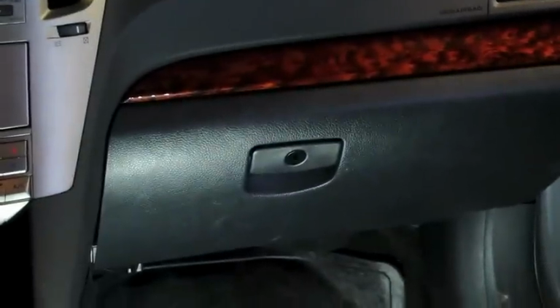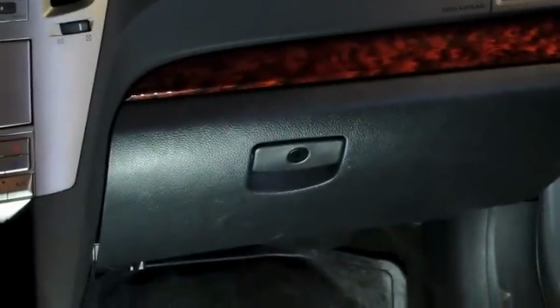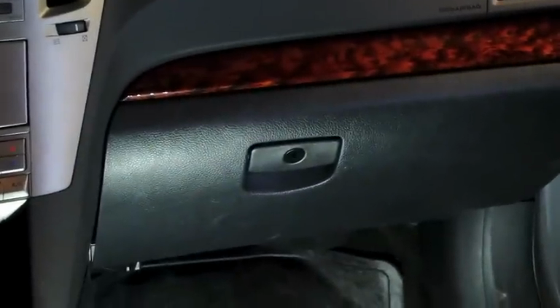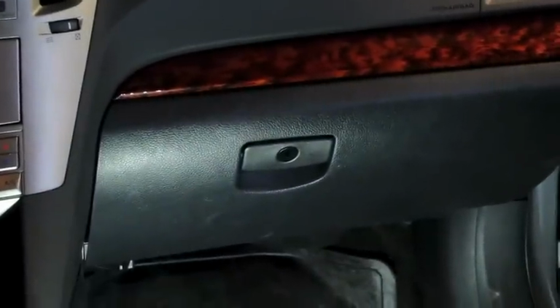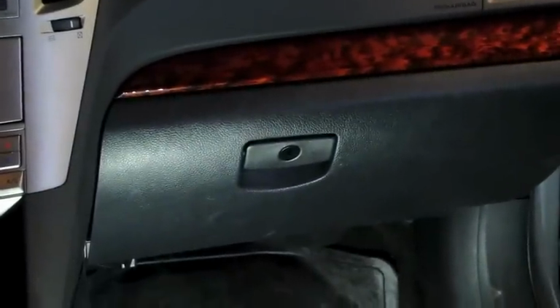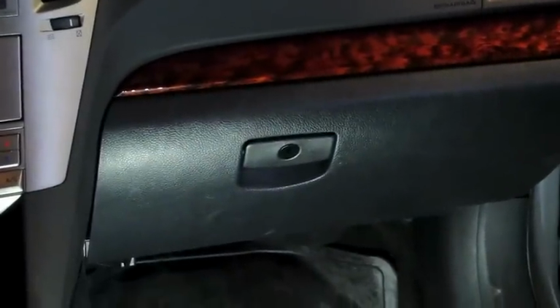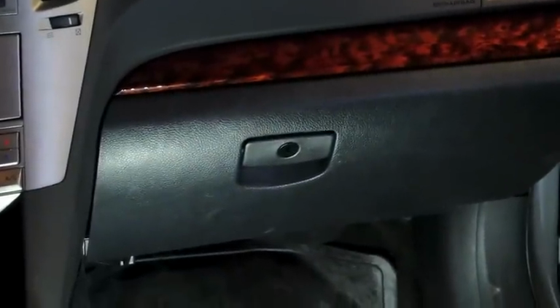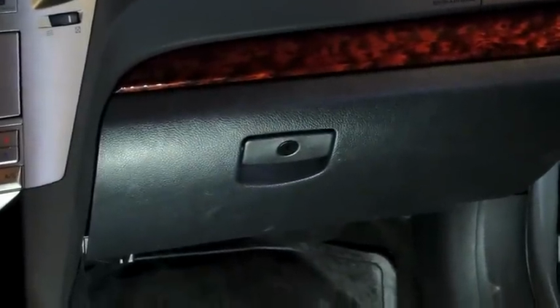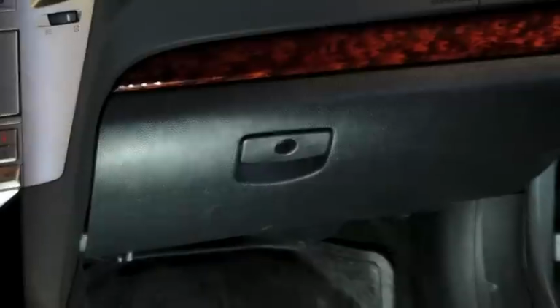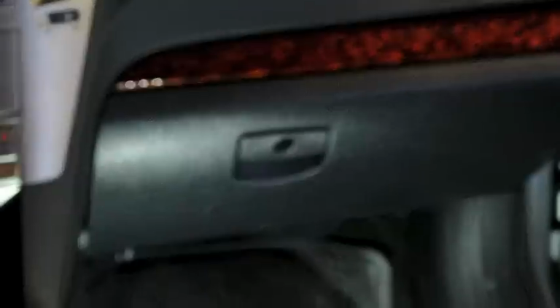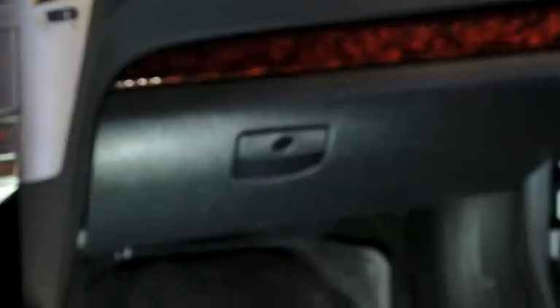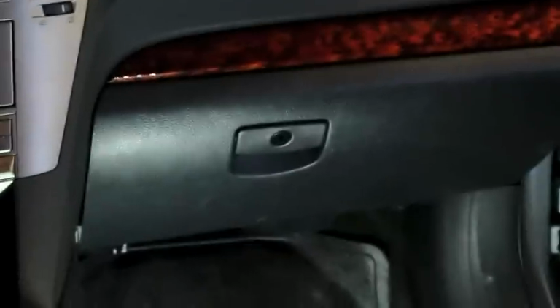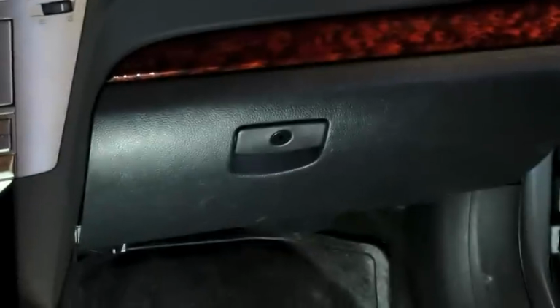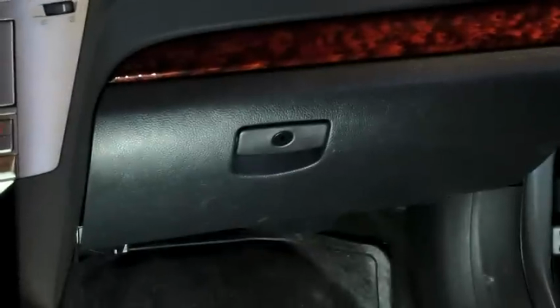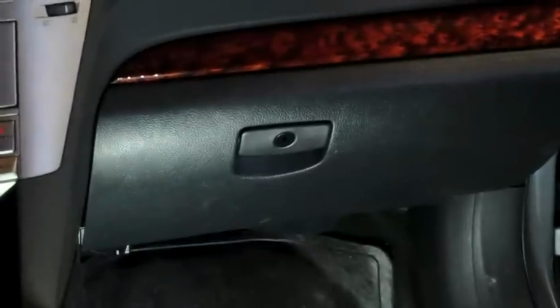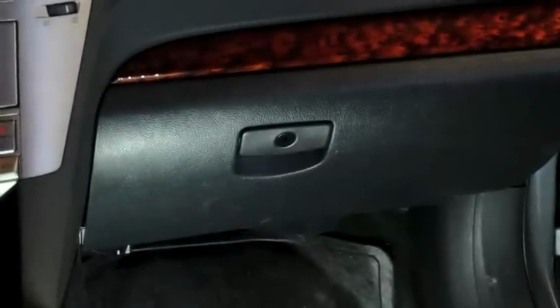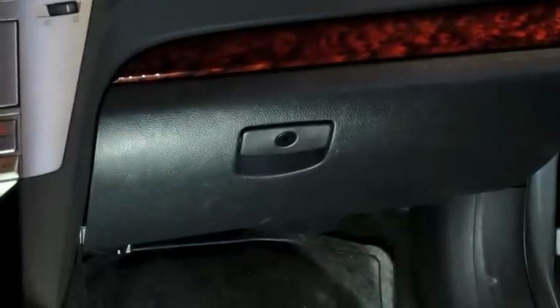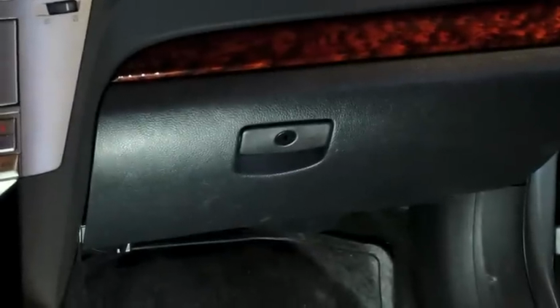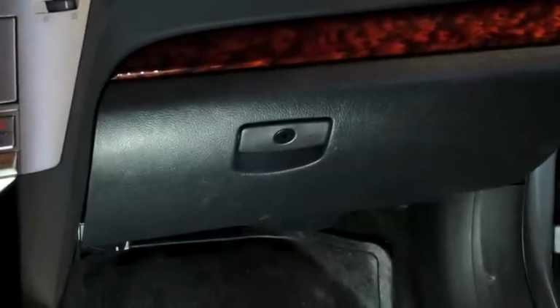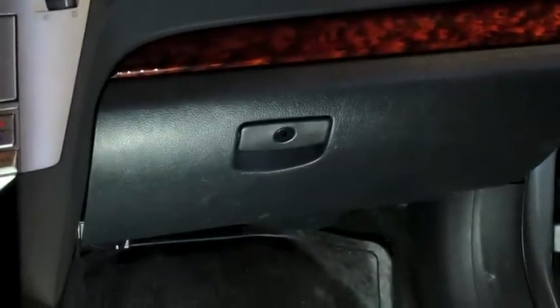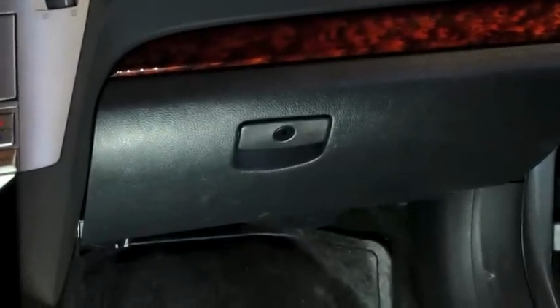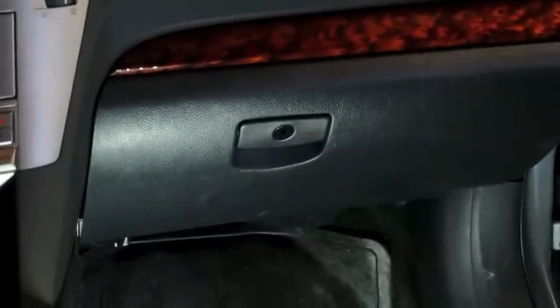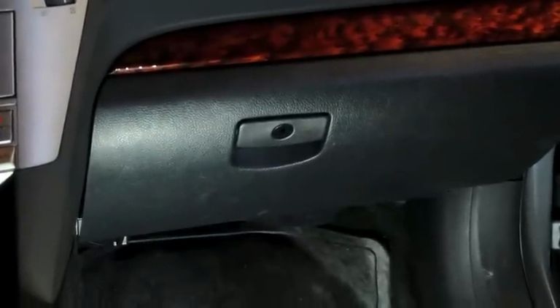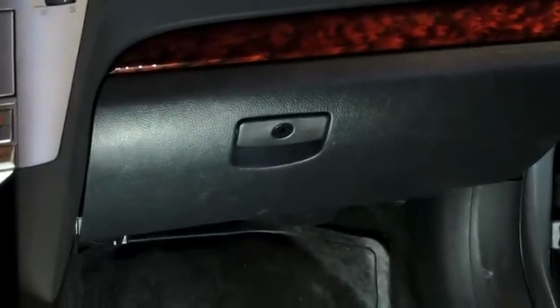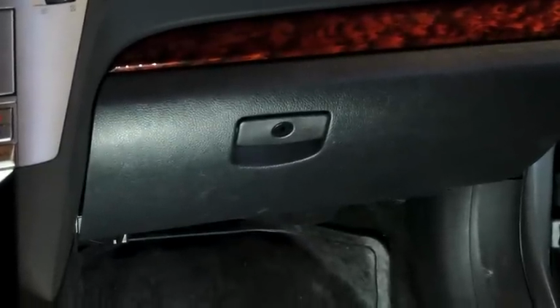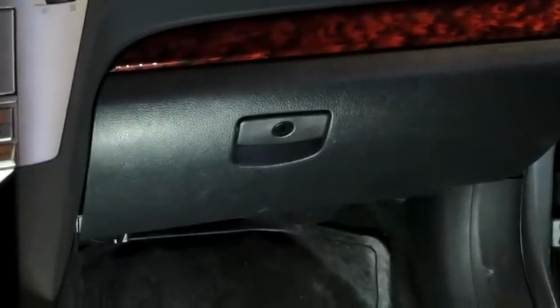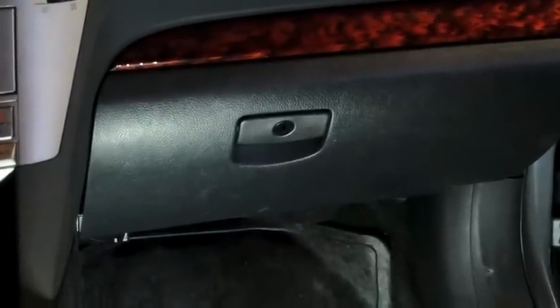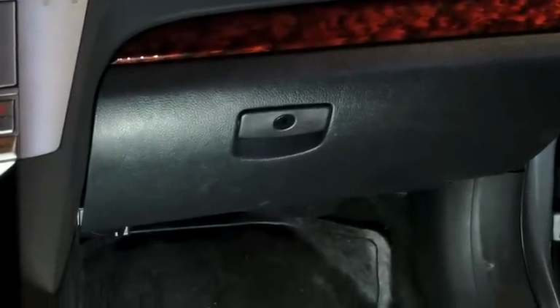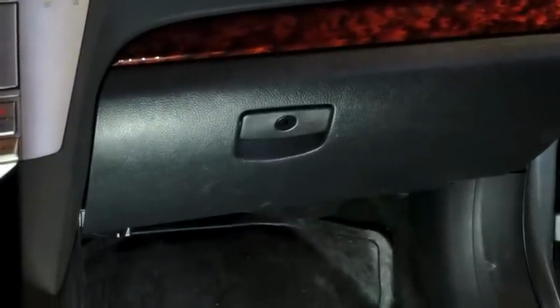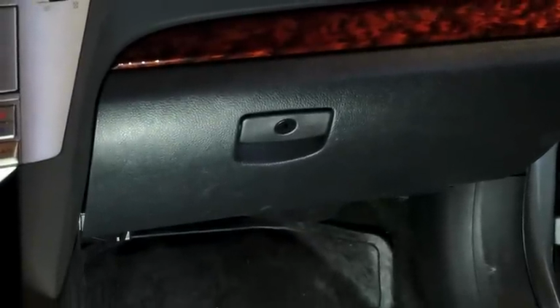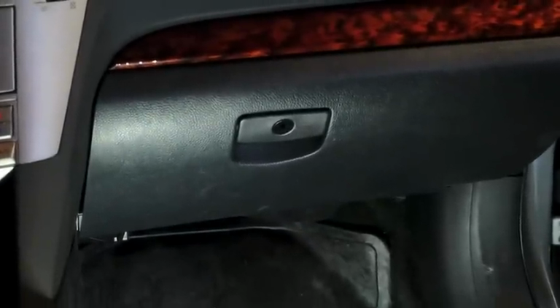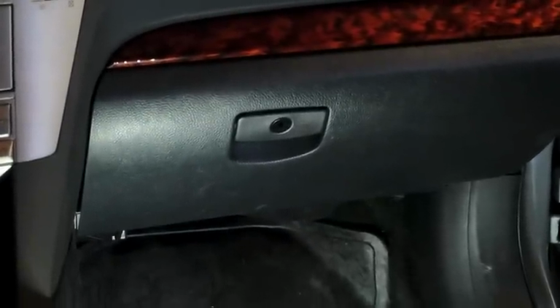Hi, this is Justin at AWD Auto and today we're going to go through replacing the cabin filter on a modern Subaru.